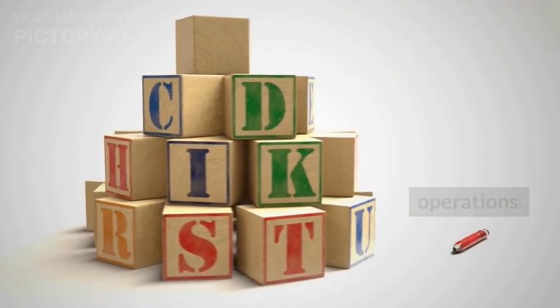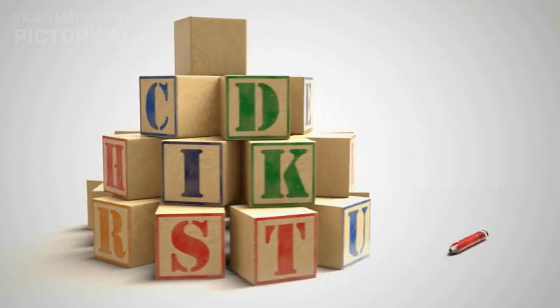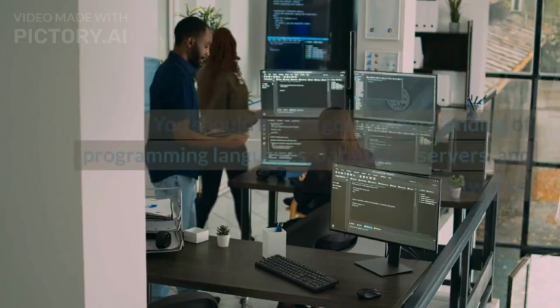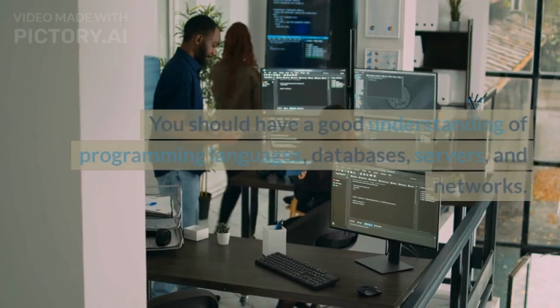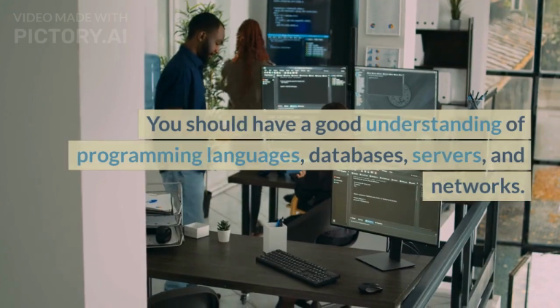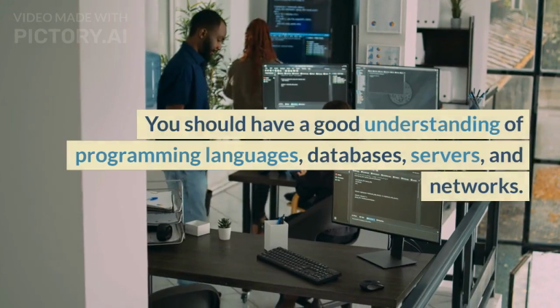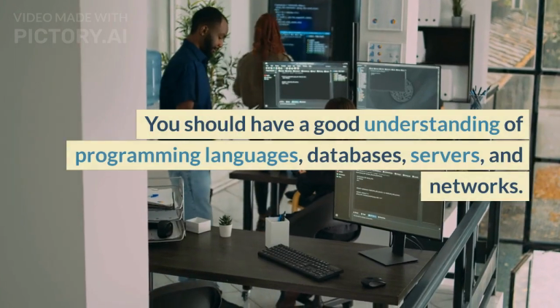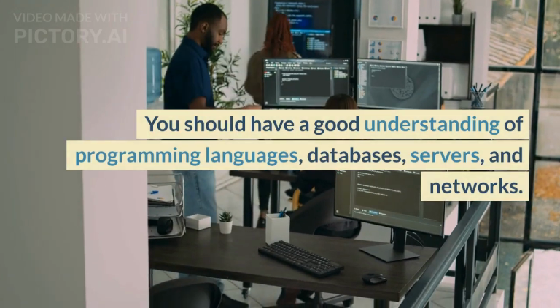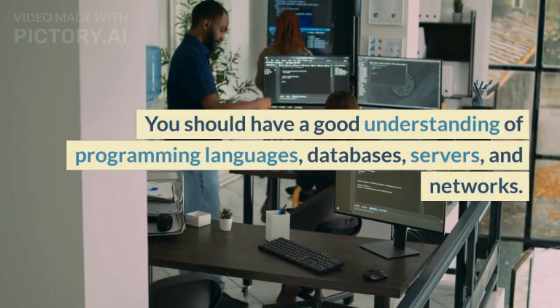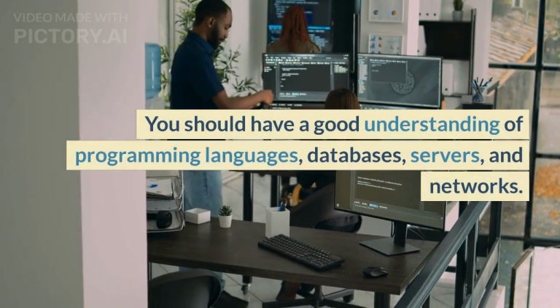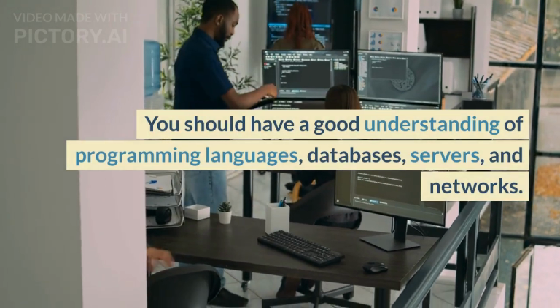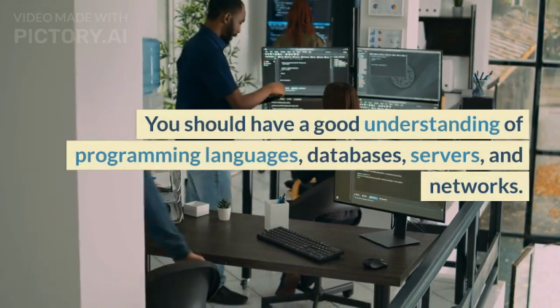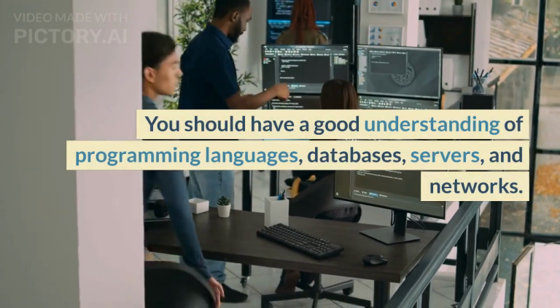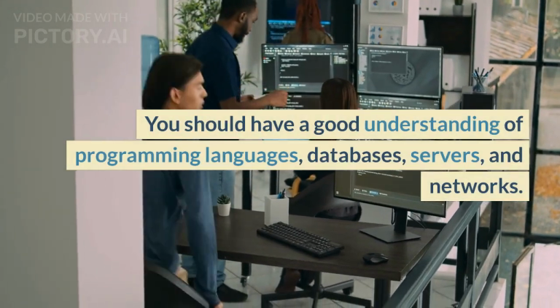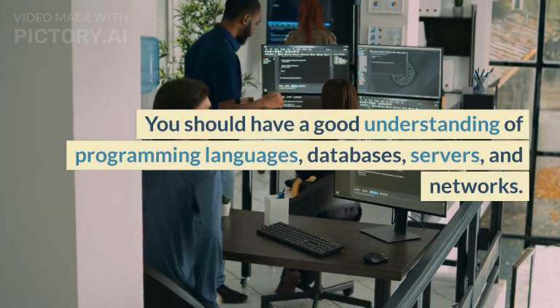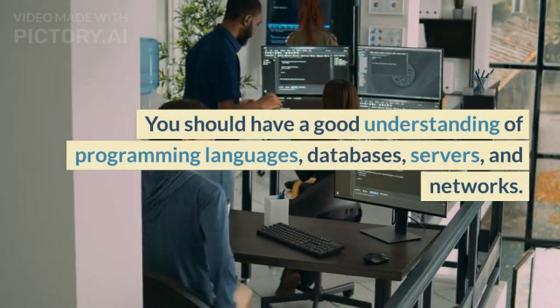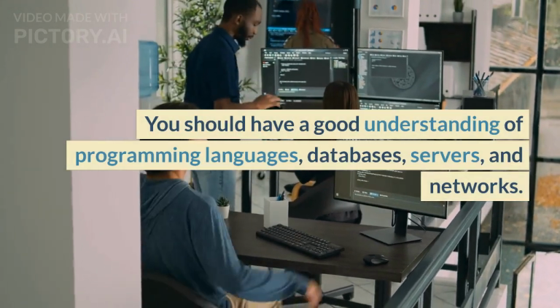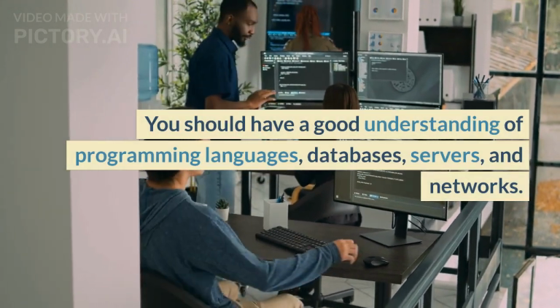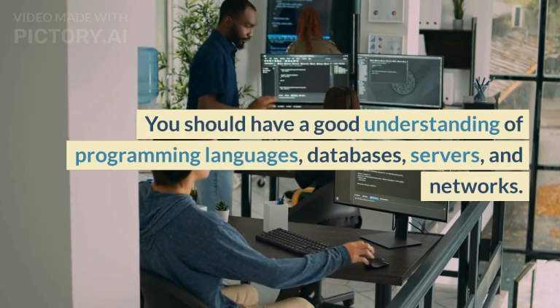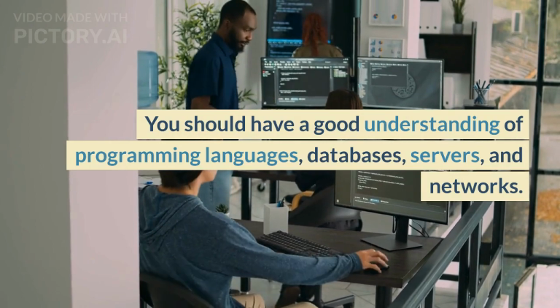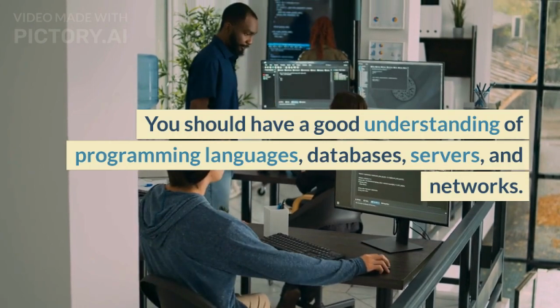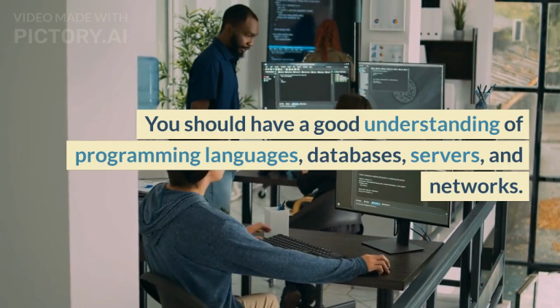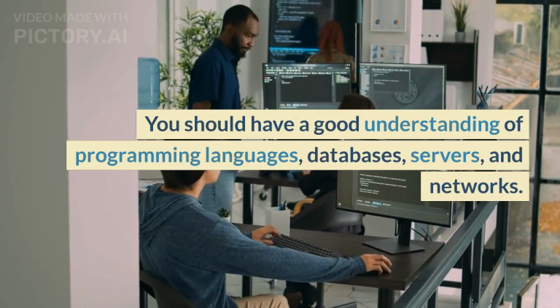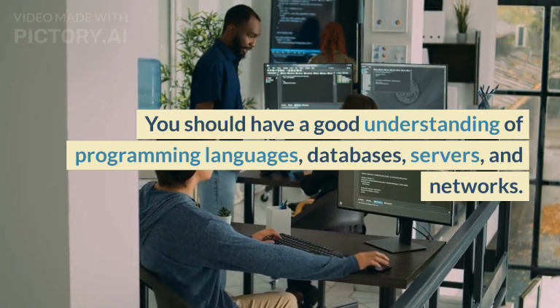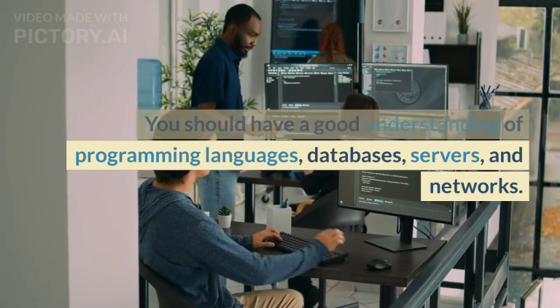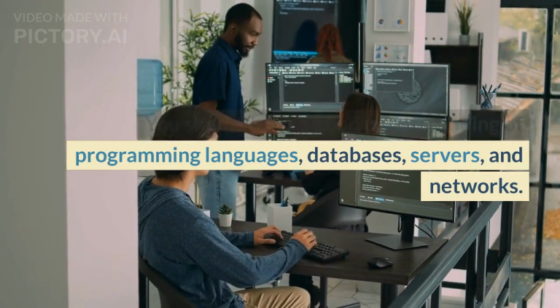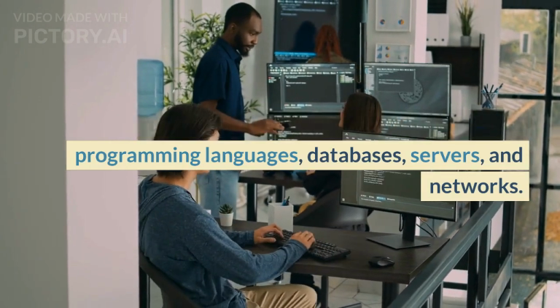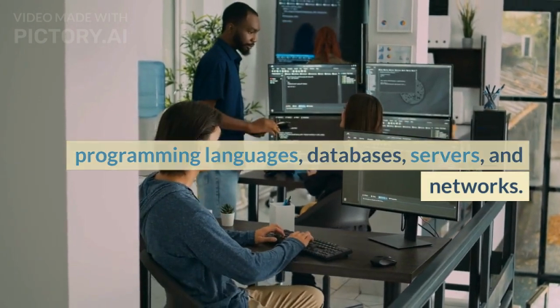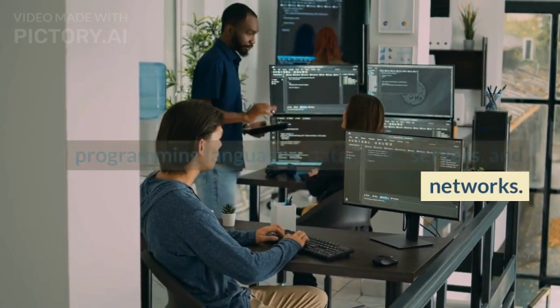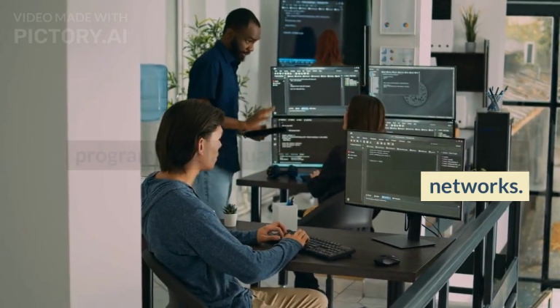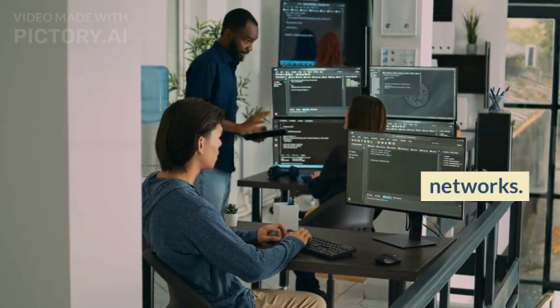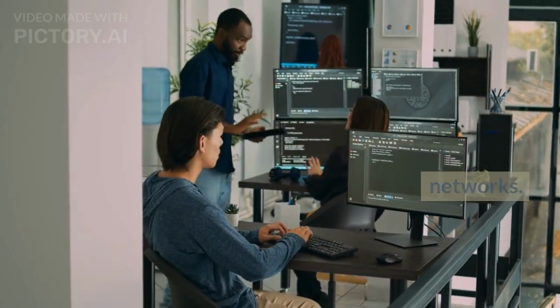You should have a good understanding of programming languages, databases, servers, and networks.